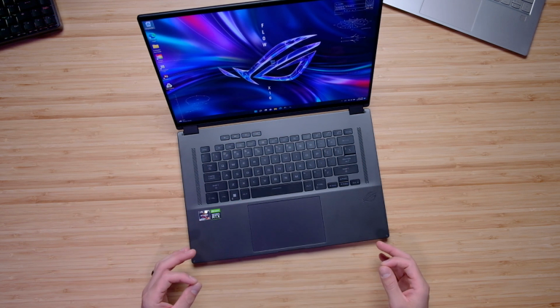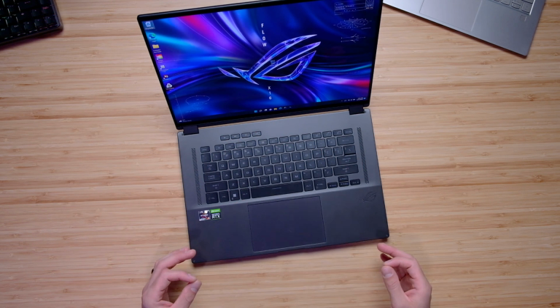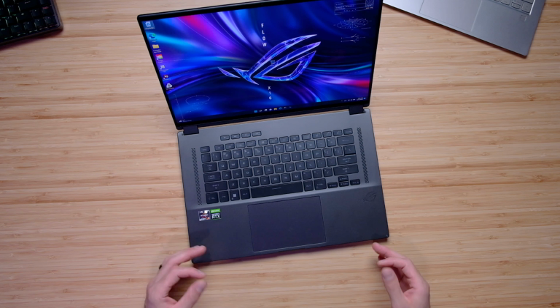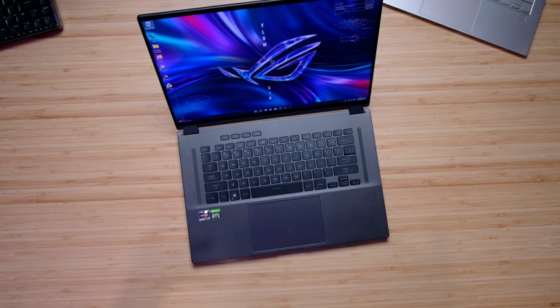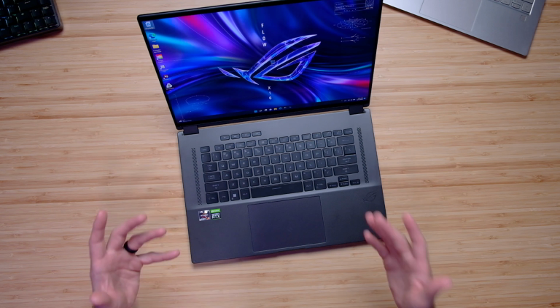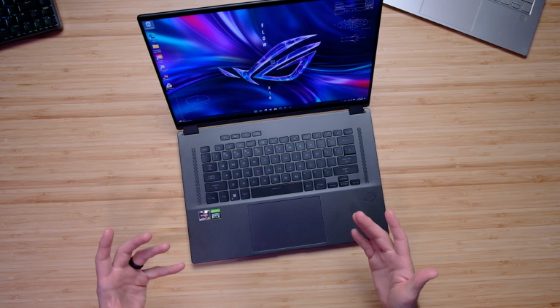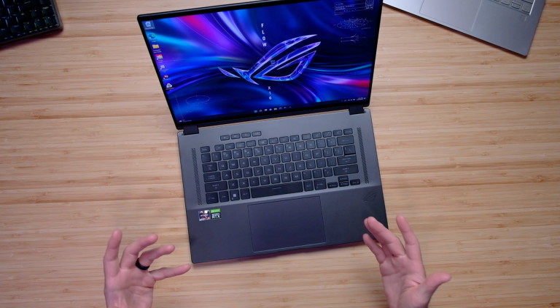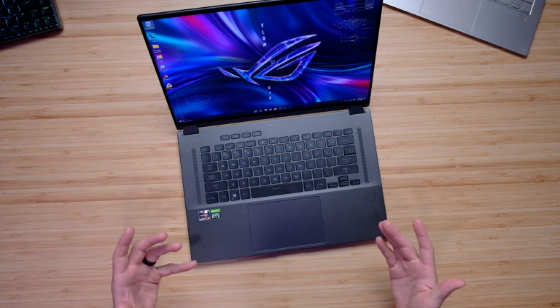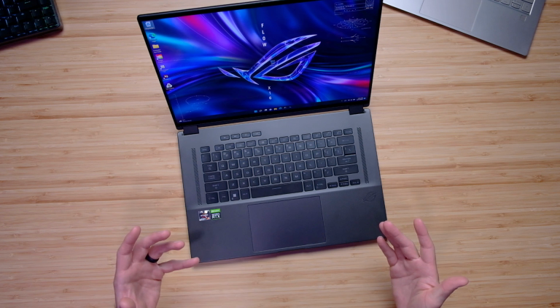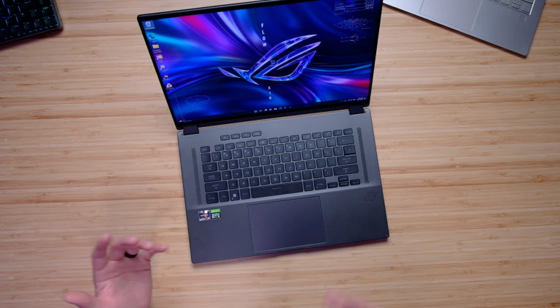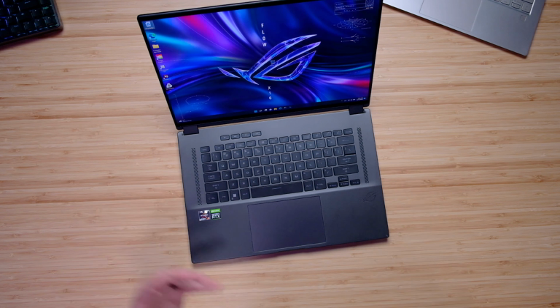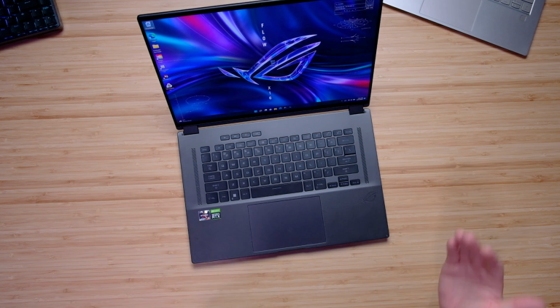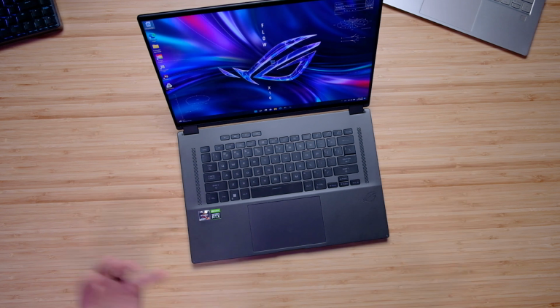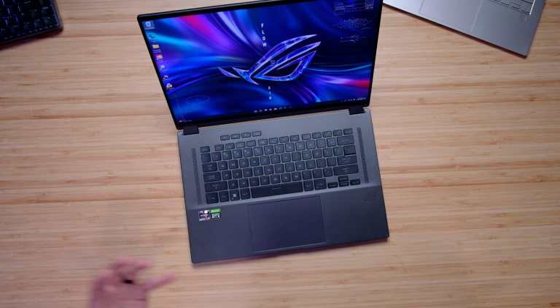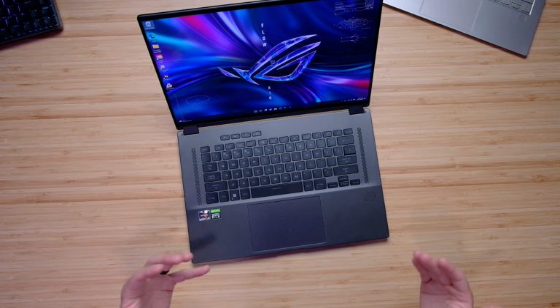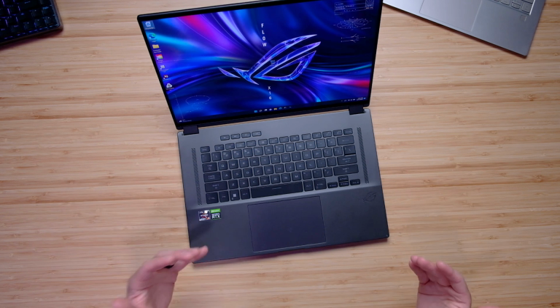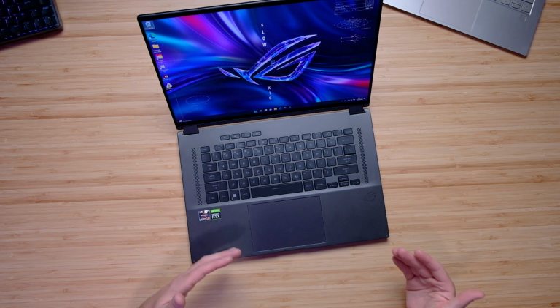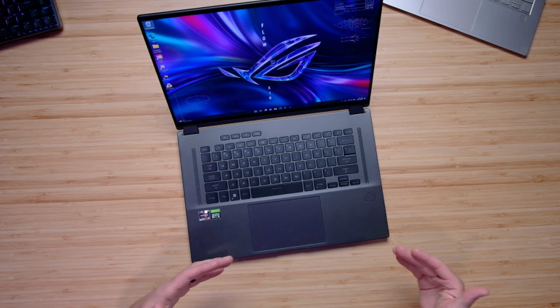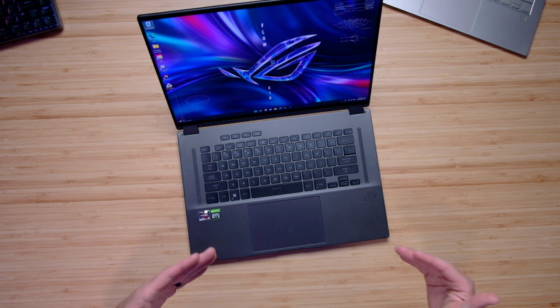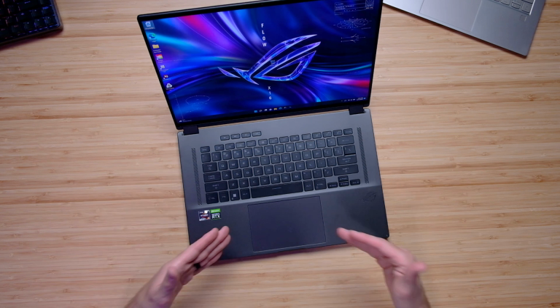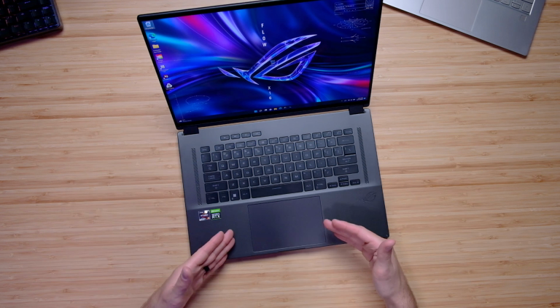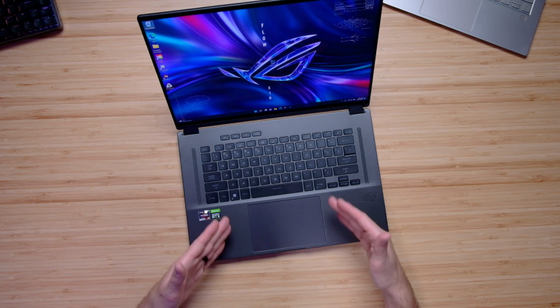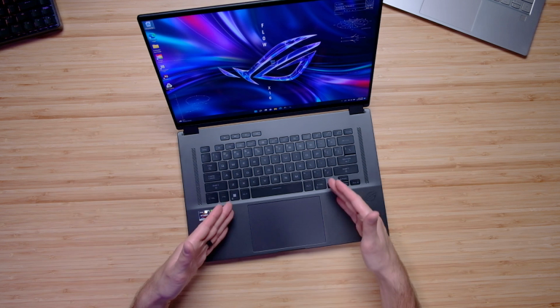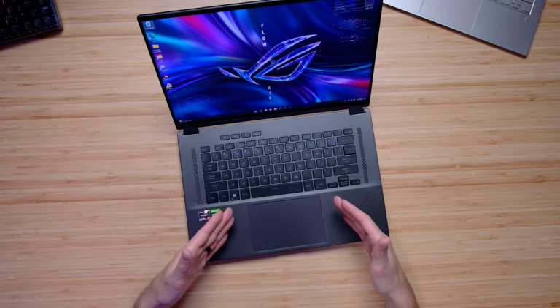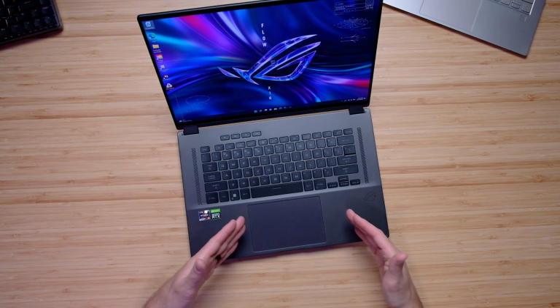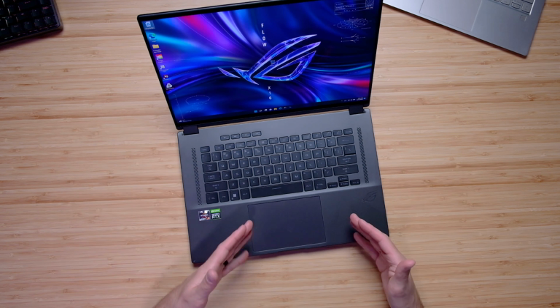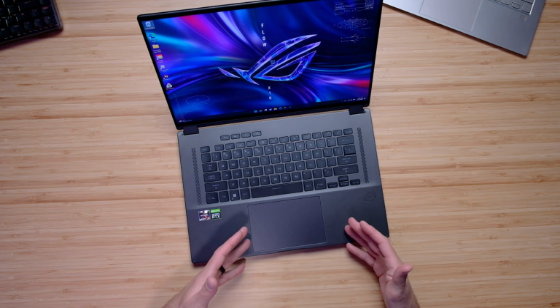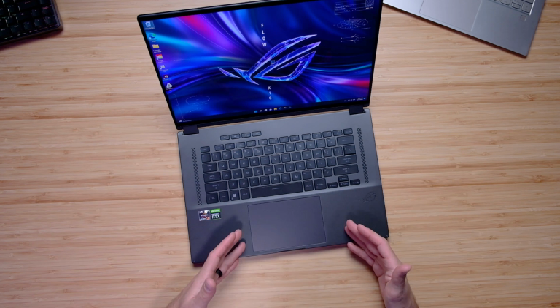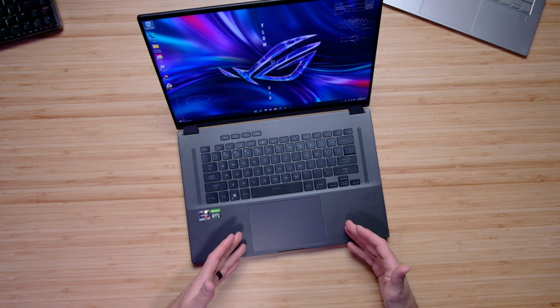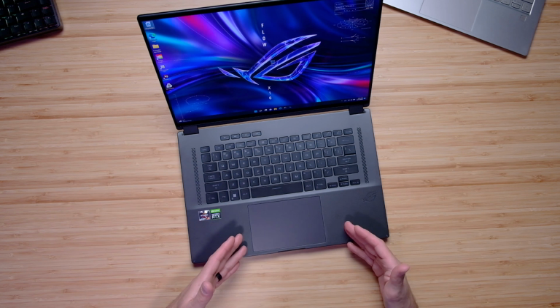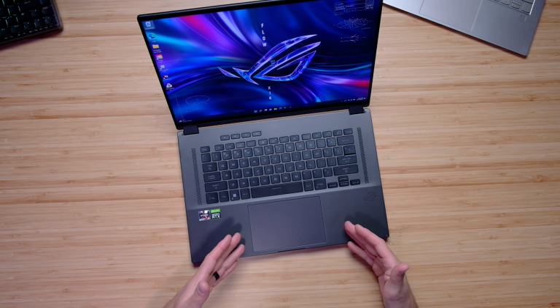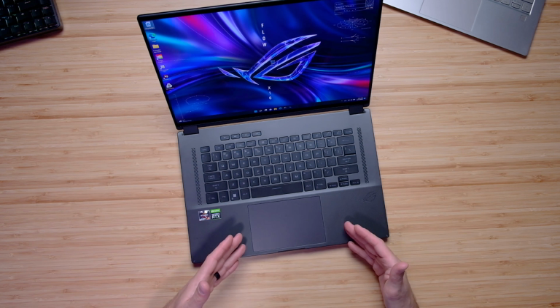Here's a quick audio sample so you can hear what it sounds like to use the keyboard and the trackpad.